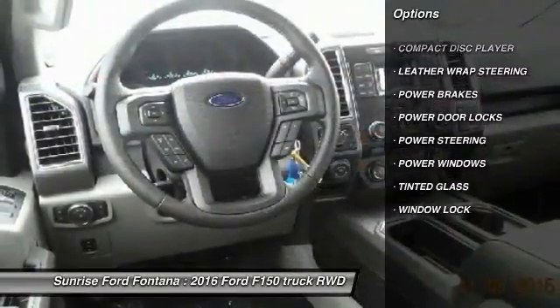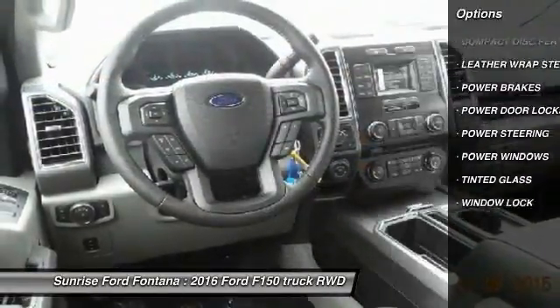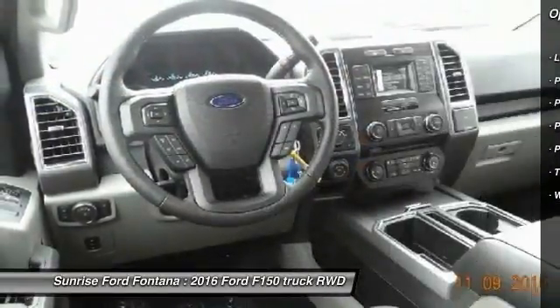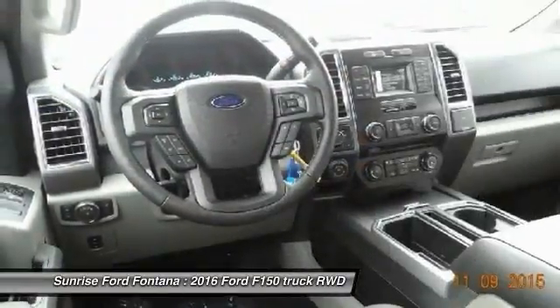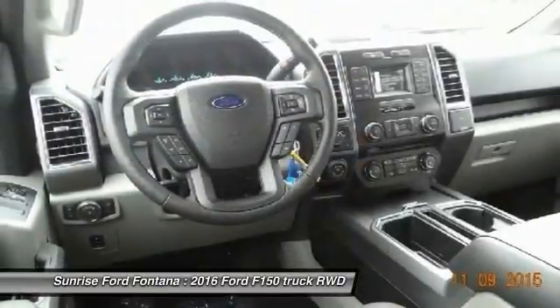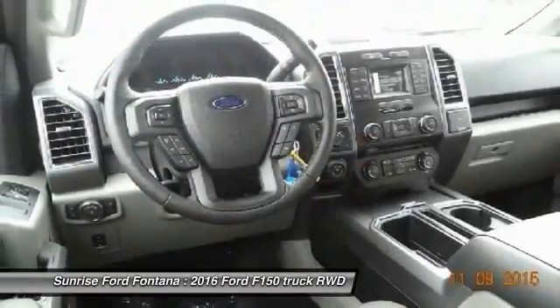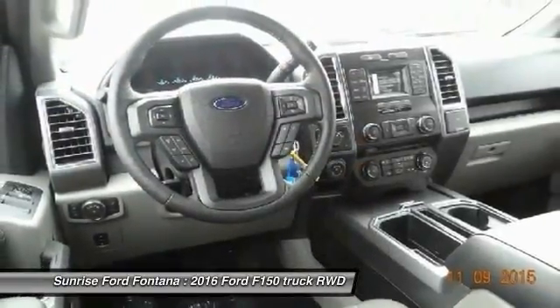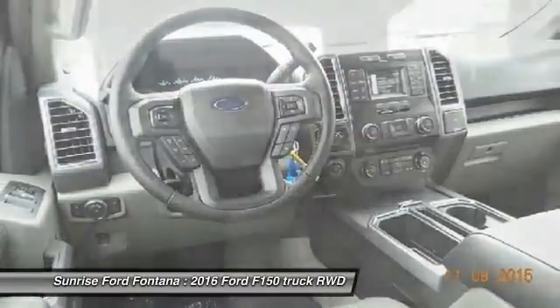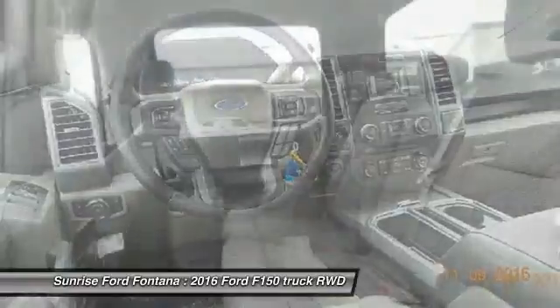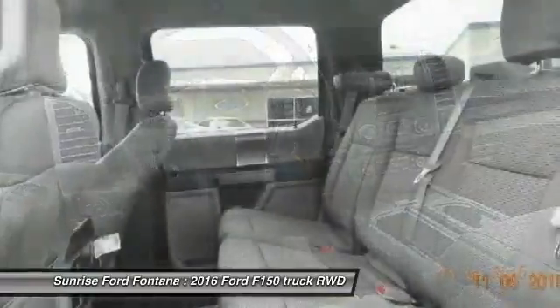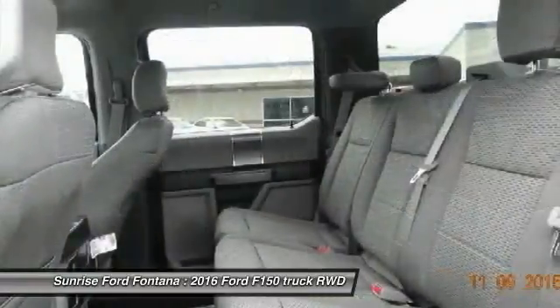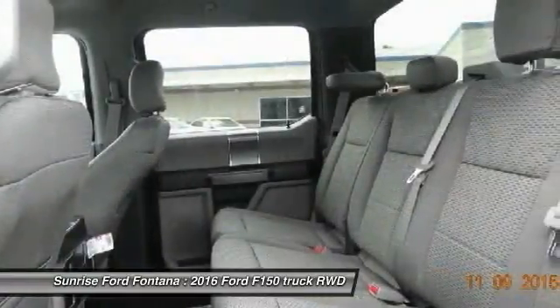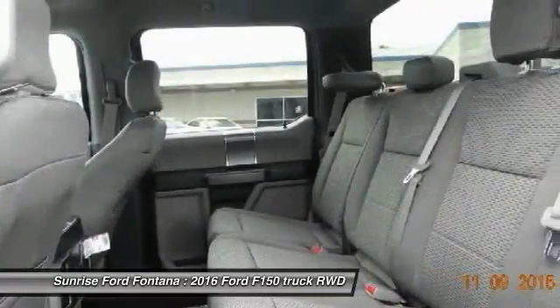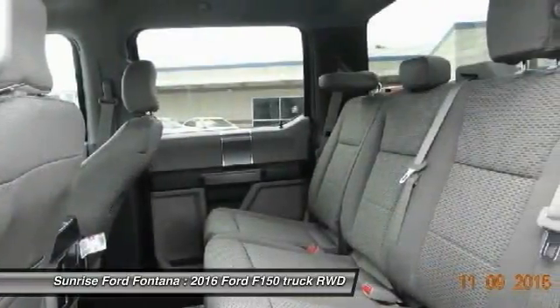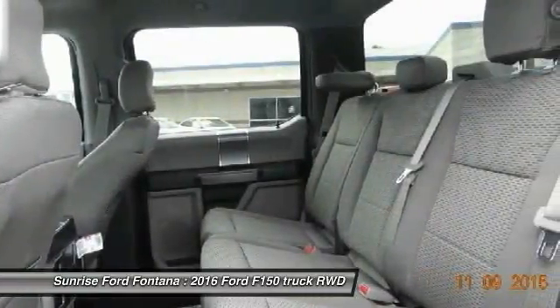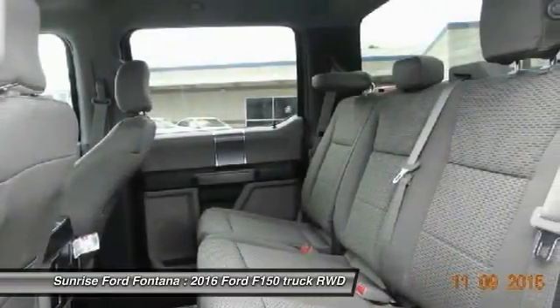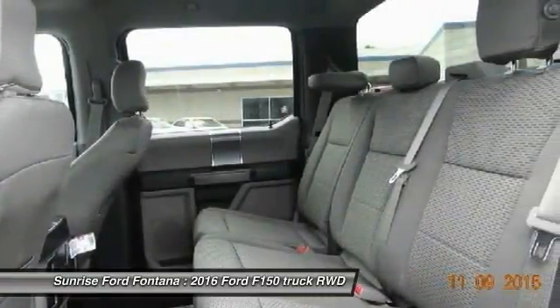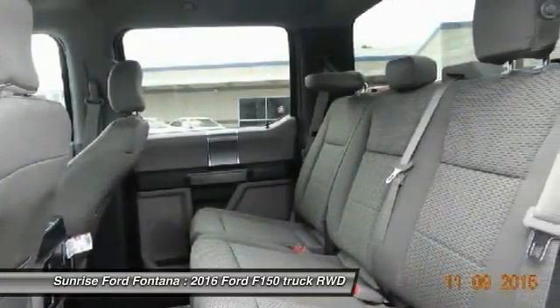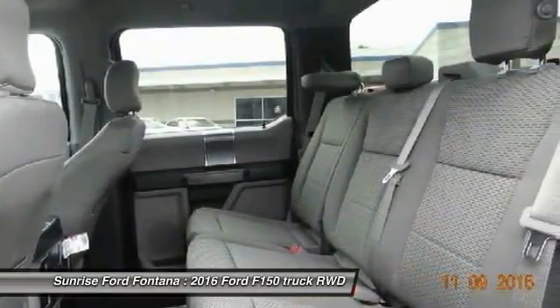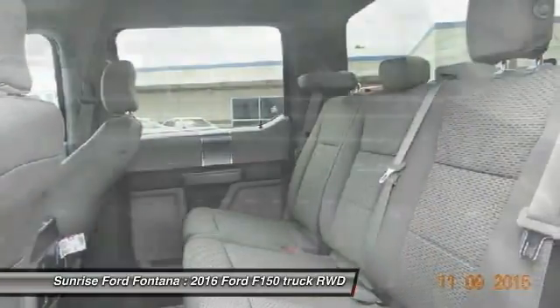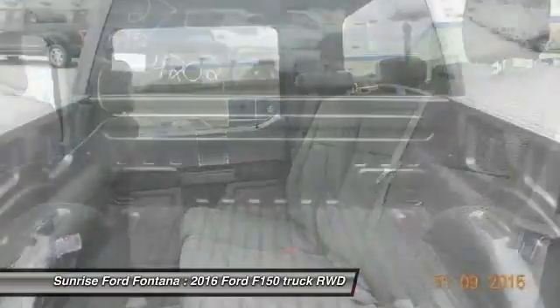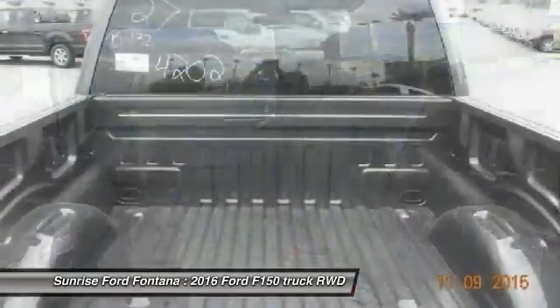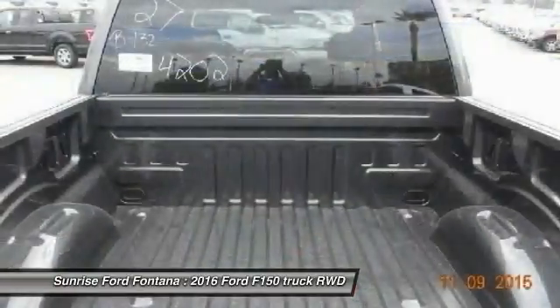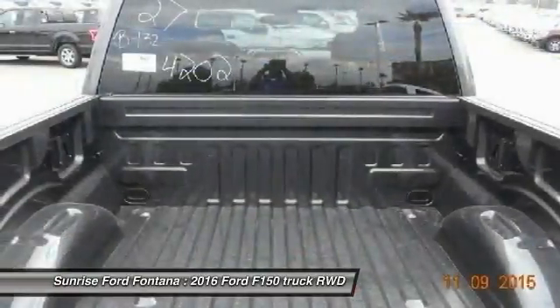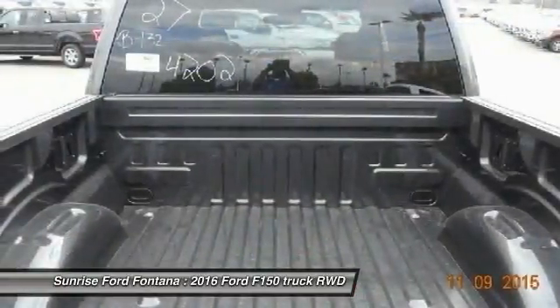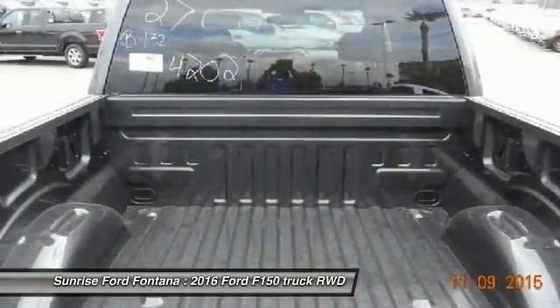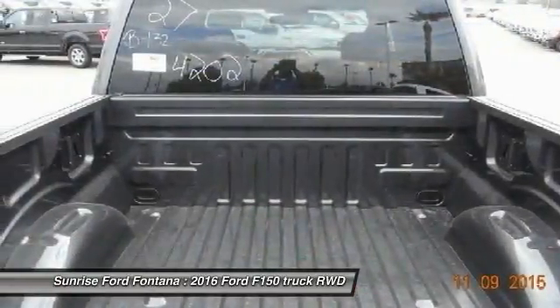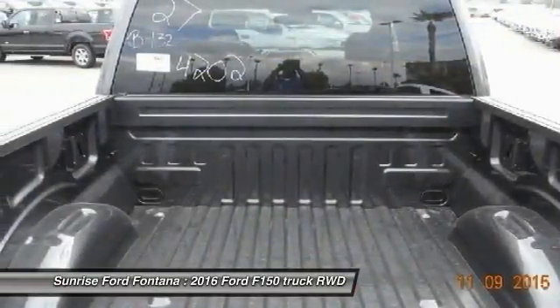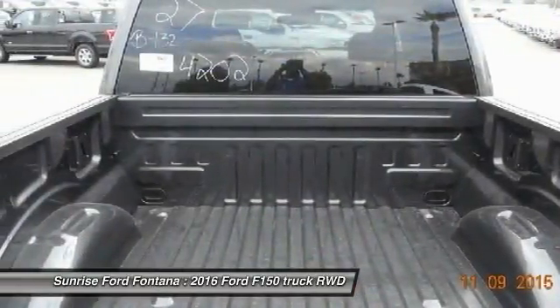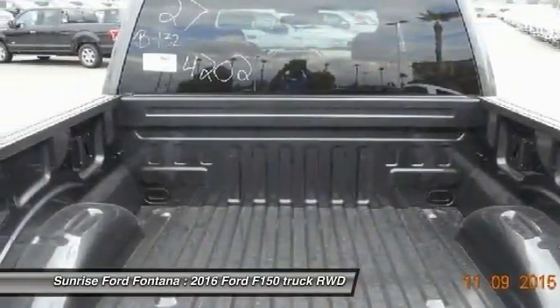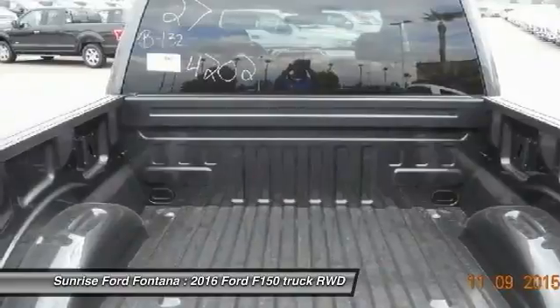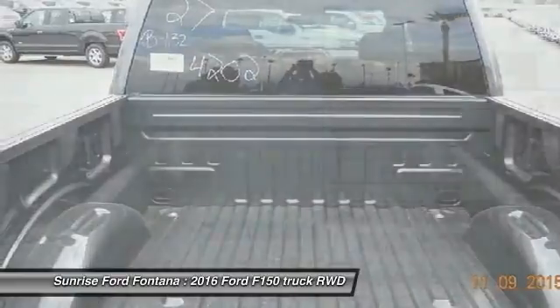Power windows, power door locks, power brakes, center console, tinted glass, four-piece floor mat set.